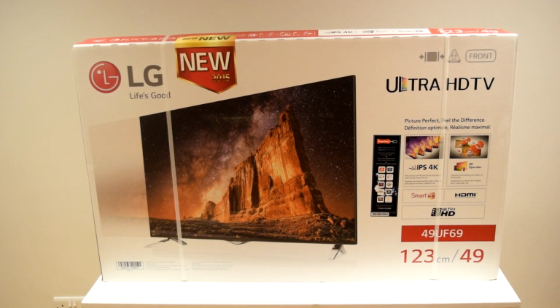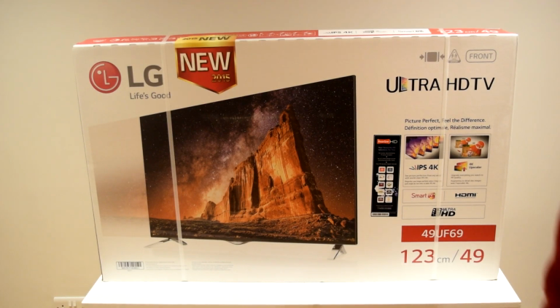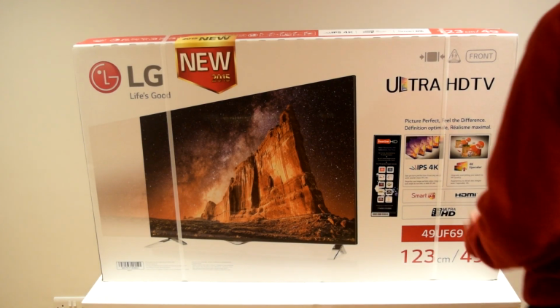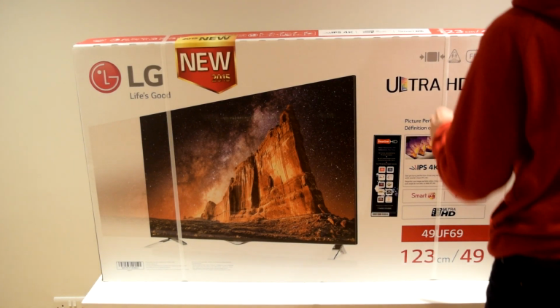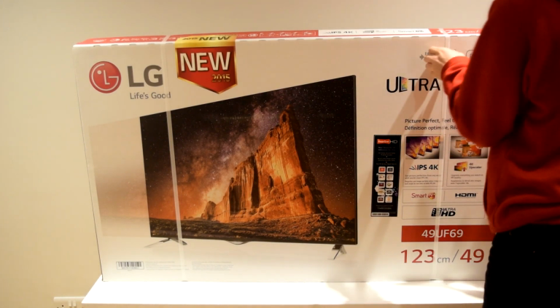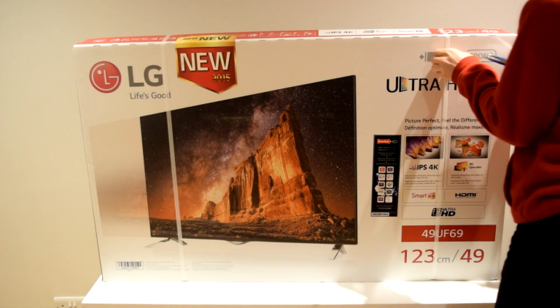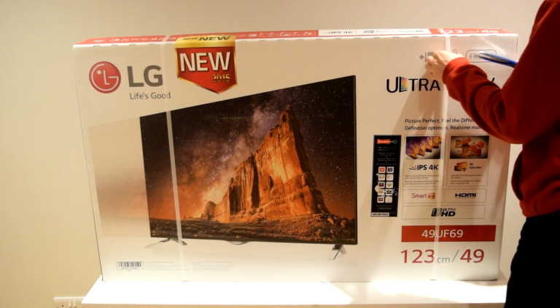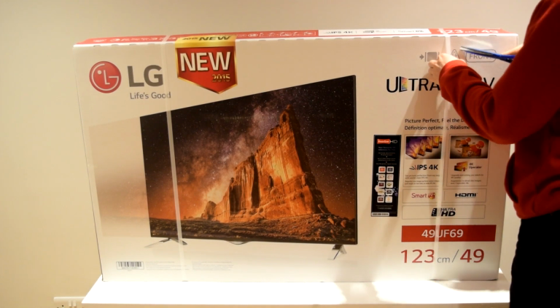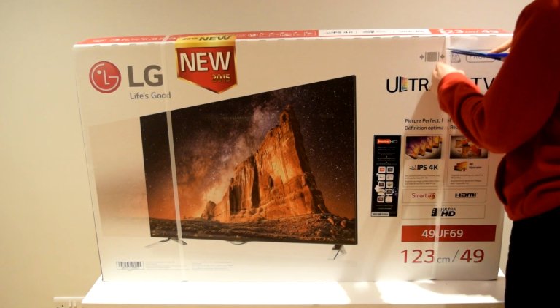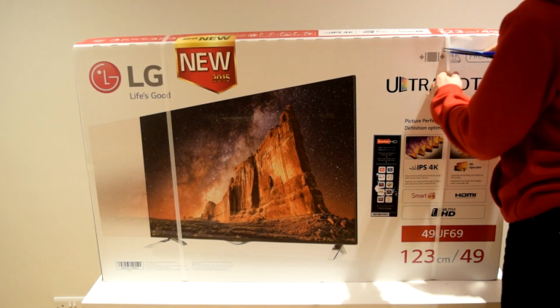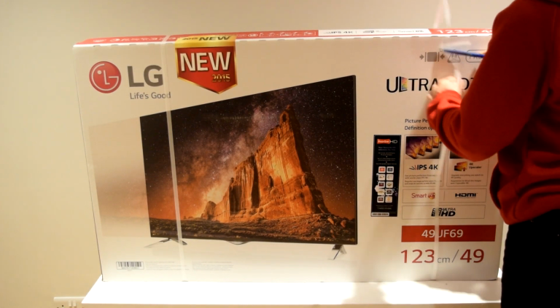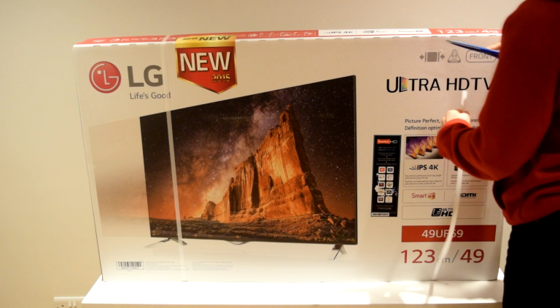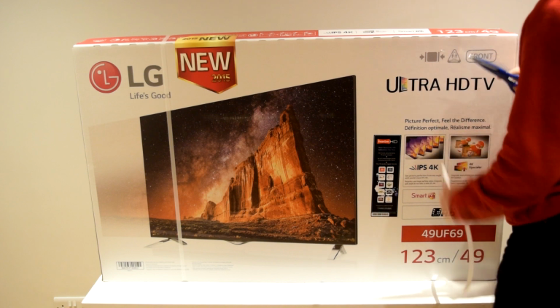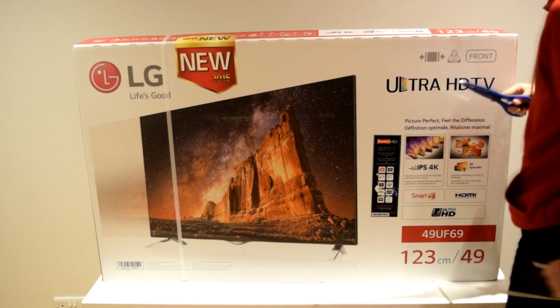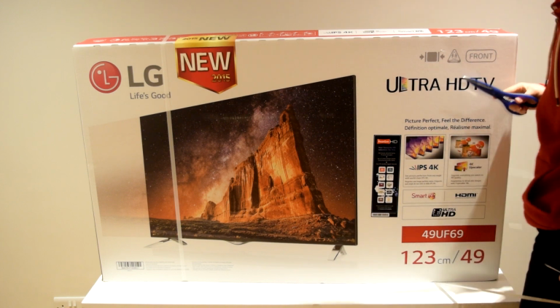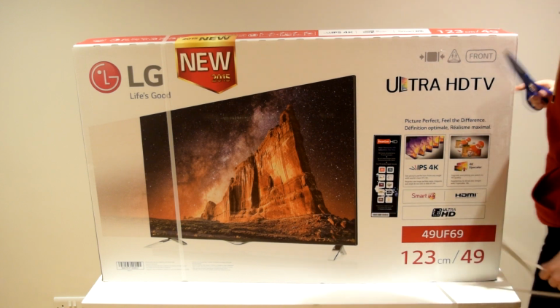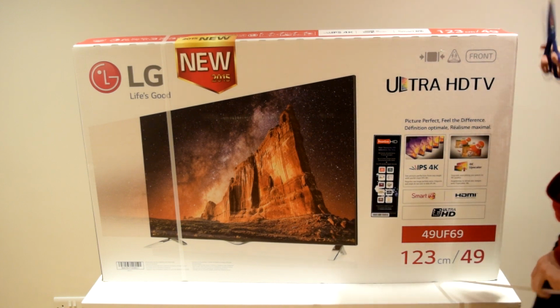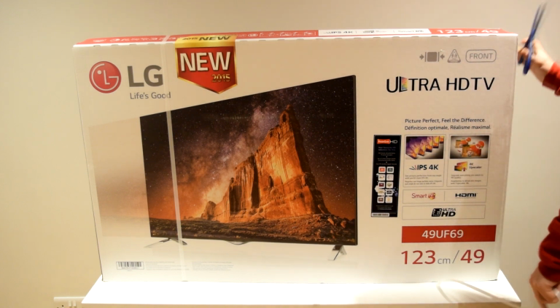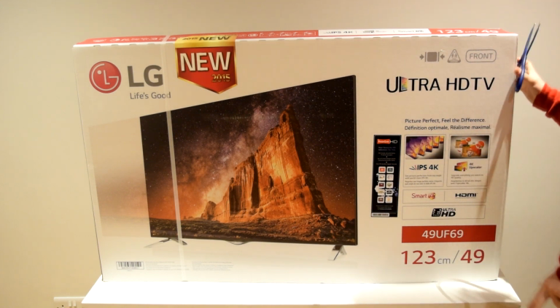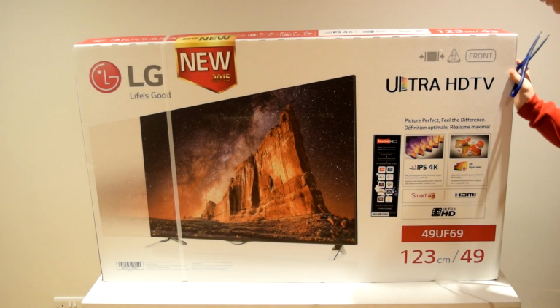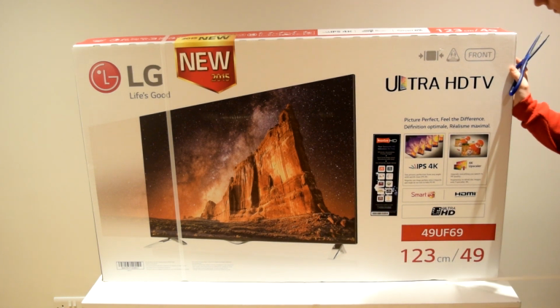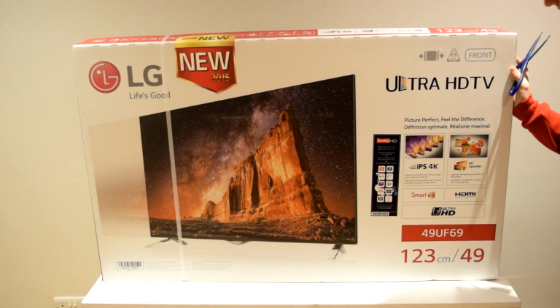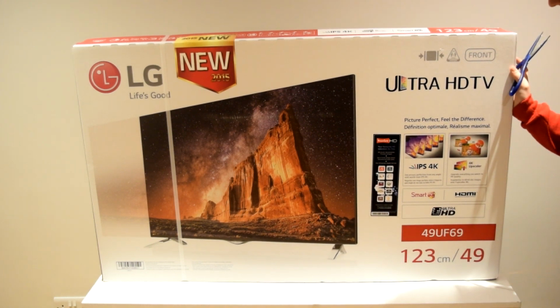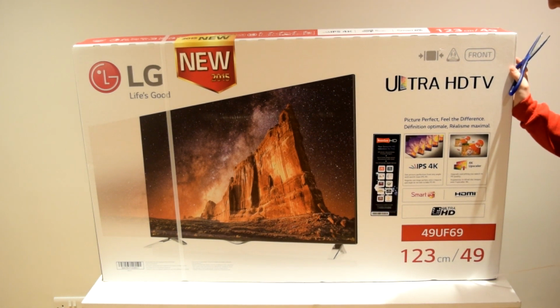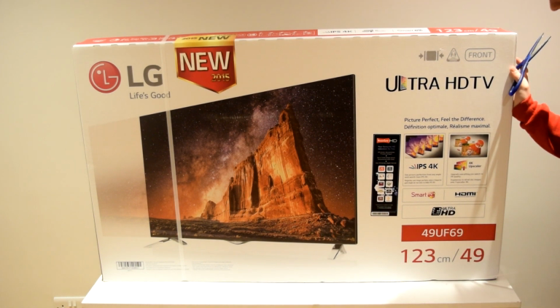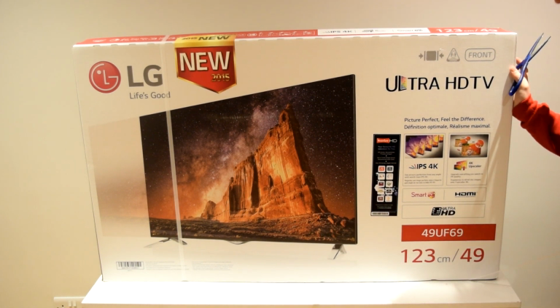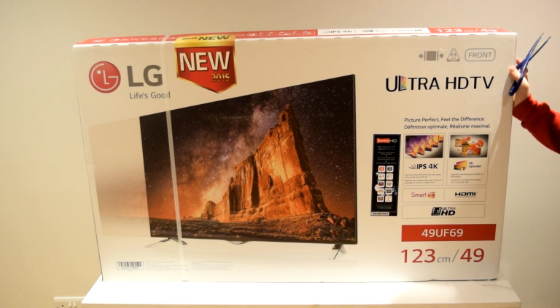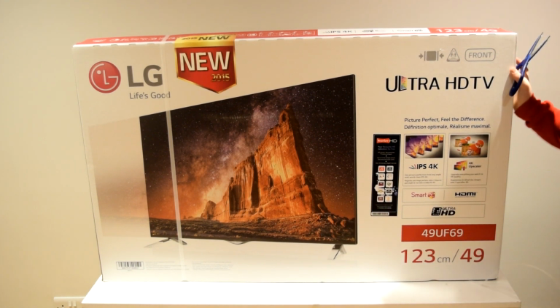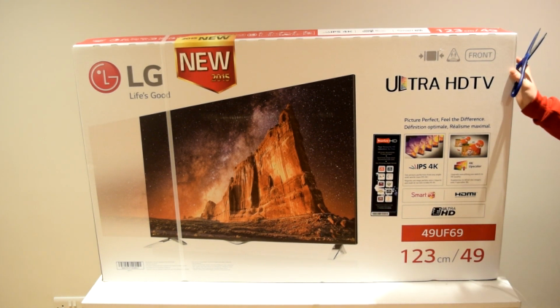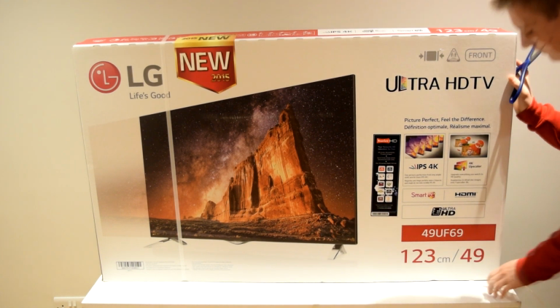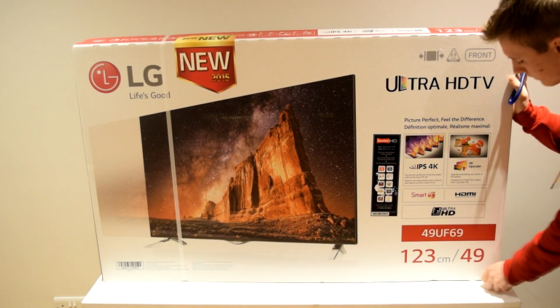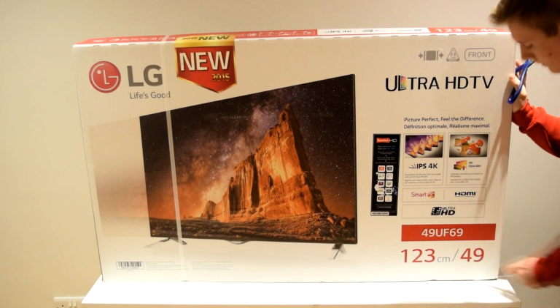Hey guys, it's Zyngus and today I'm going to give you an unboxing of the LG 4K 49UF69 TV.